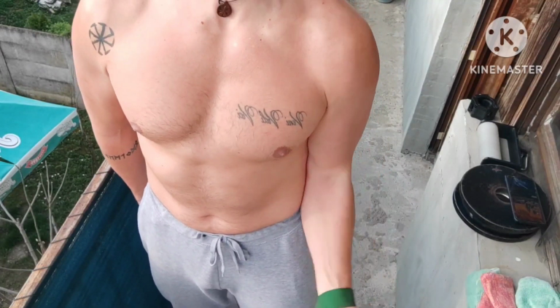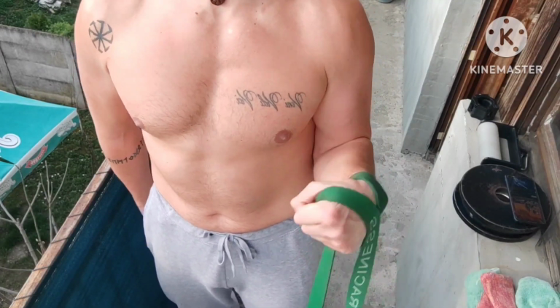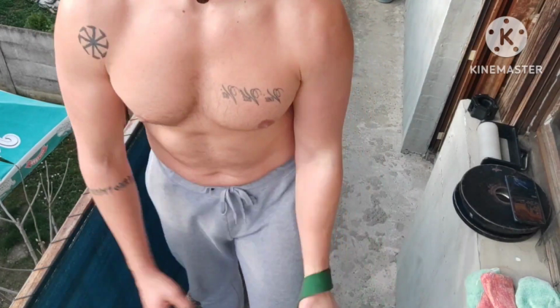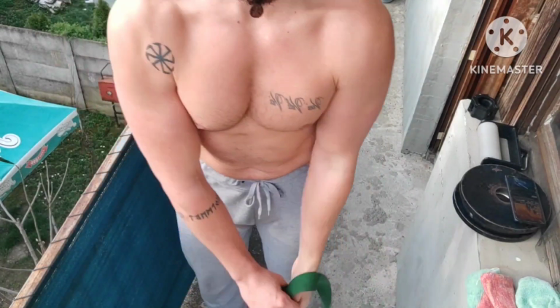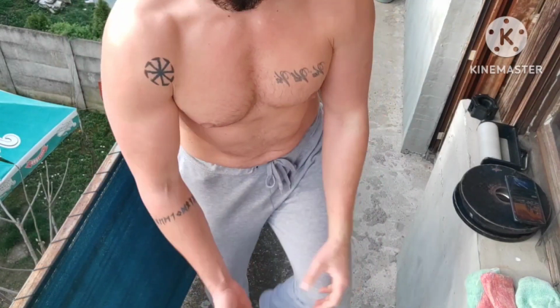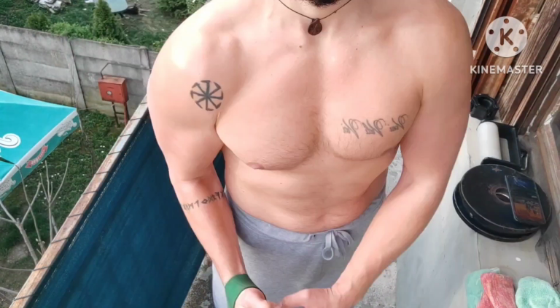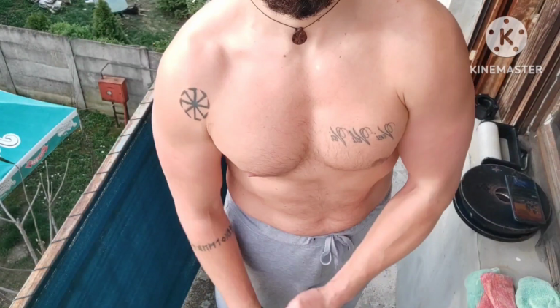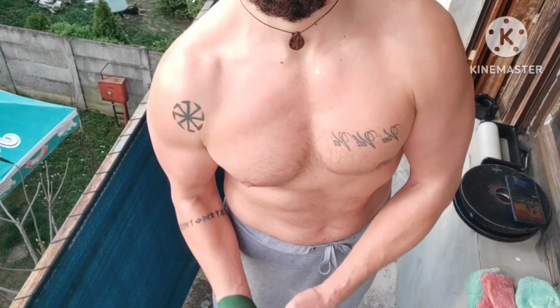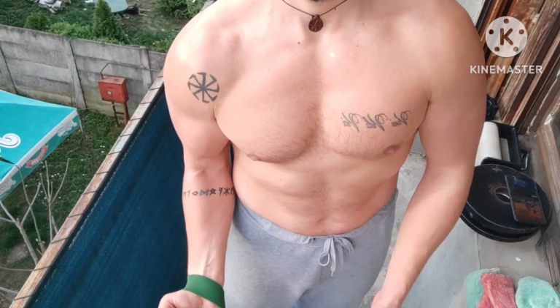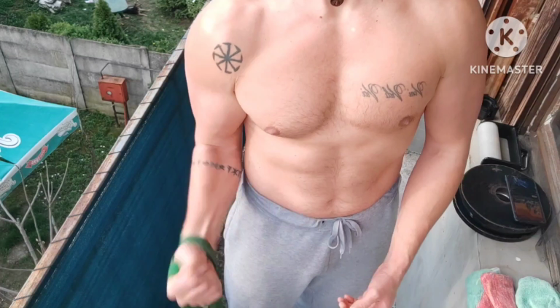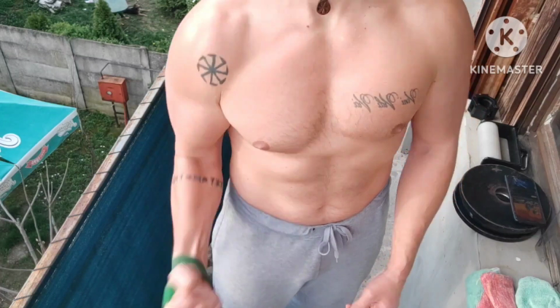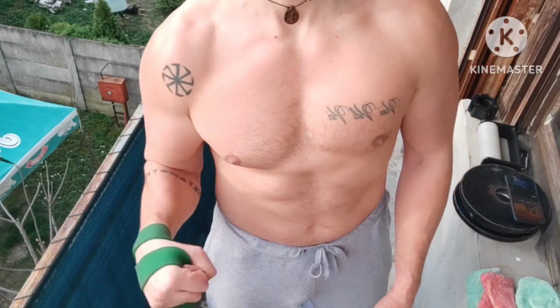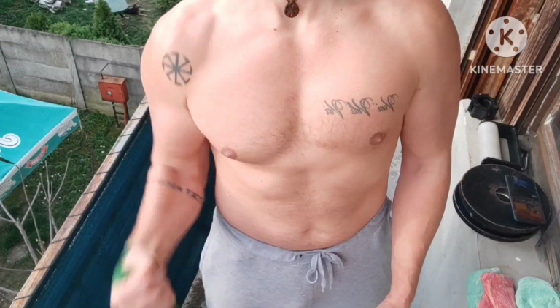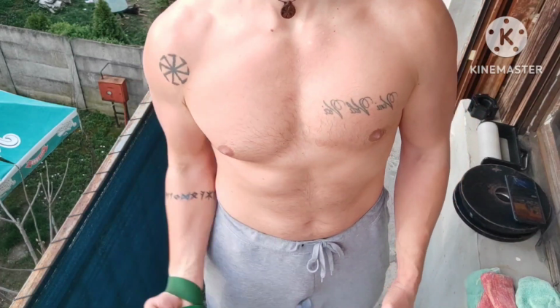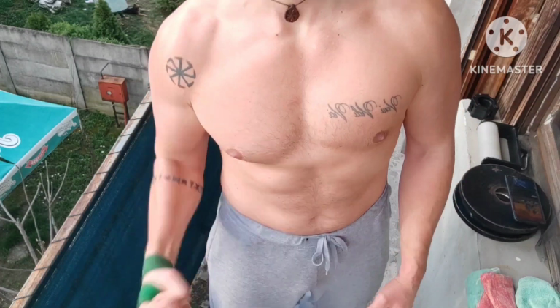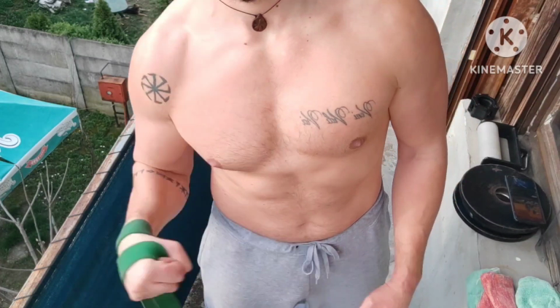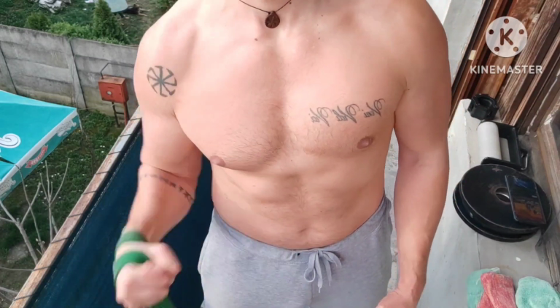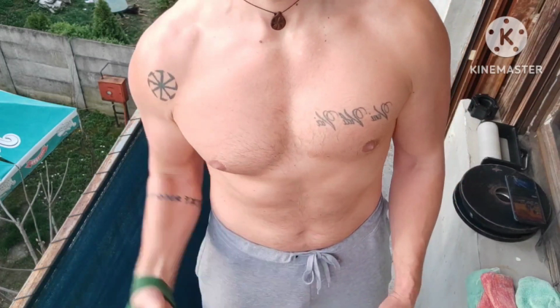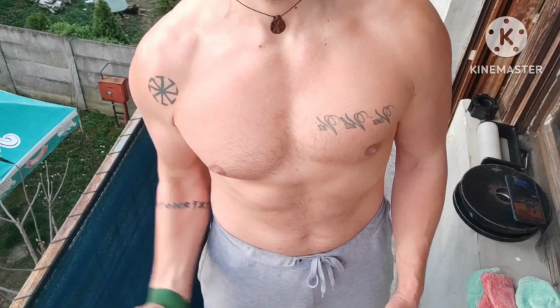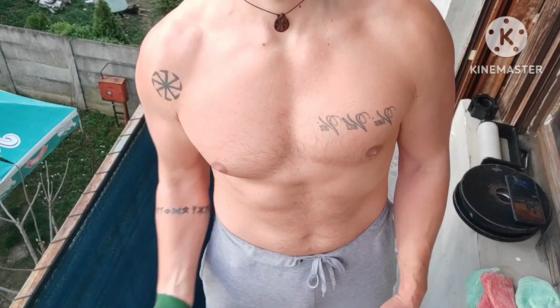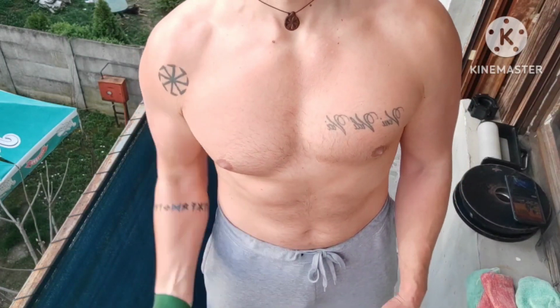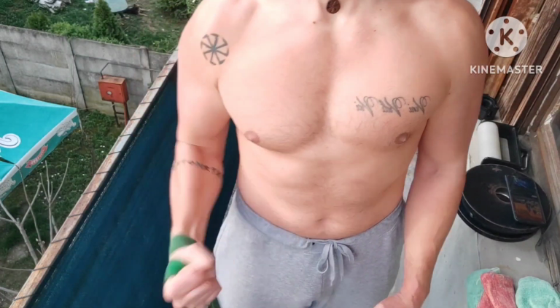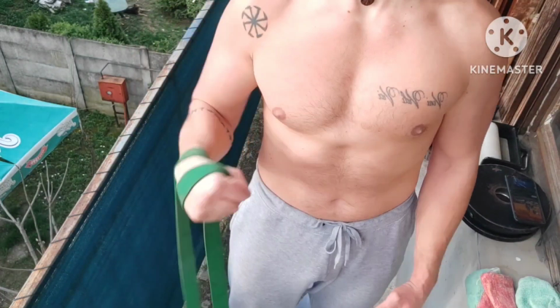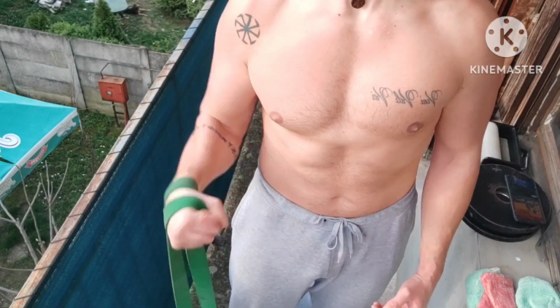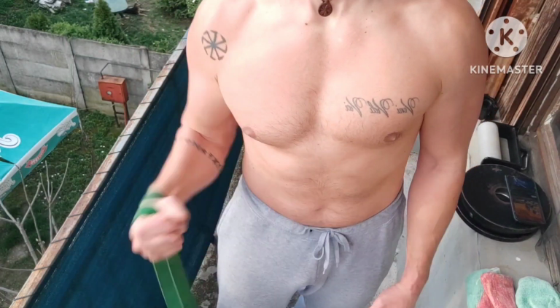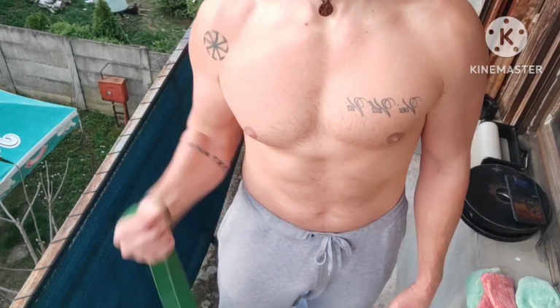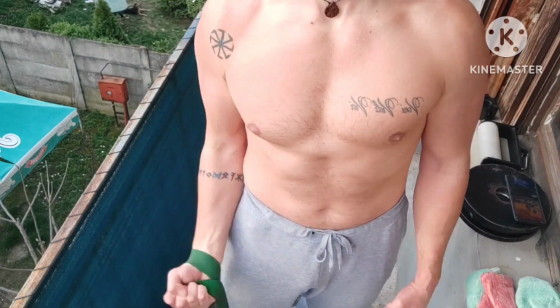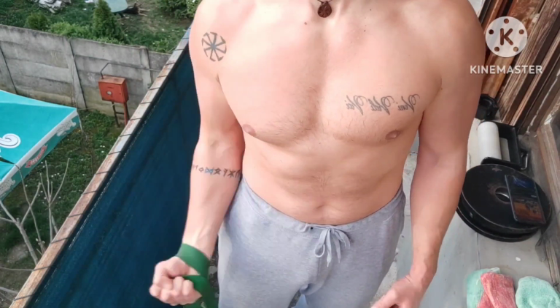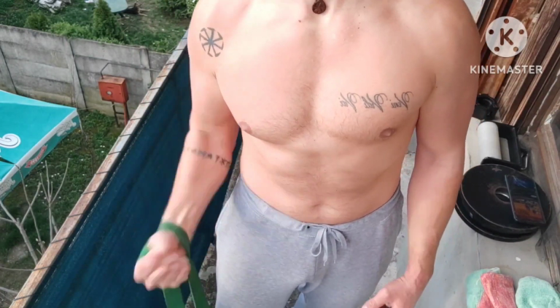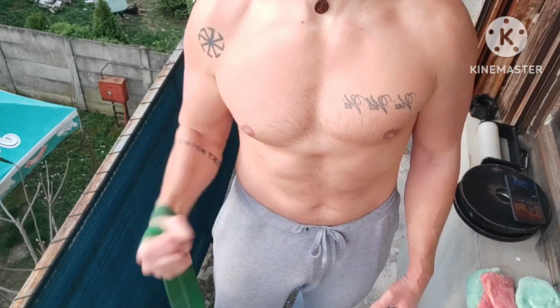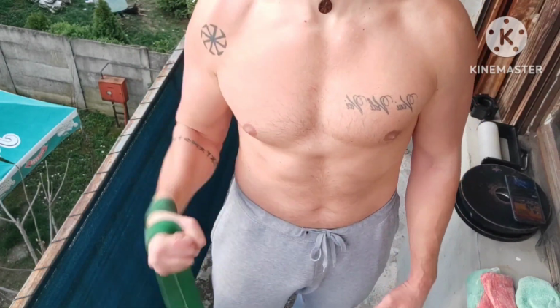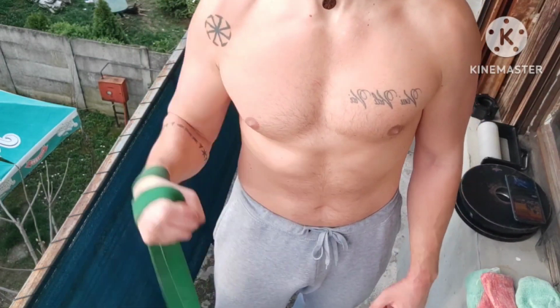Warm-up starting with band pronations — fast and explosive movements, loads of reps.